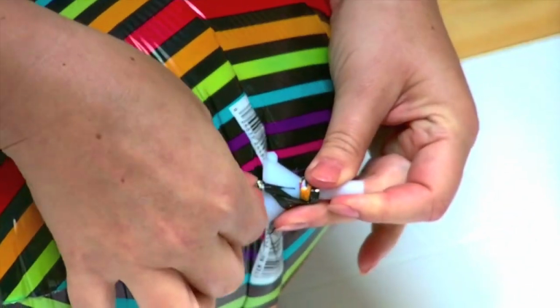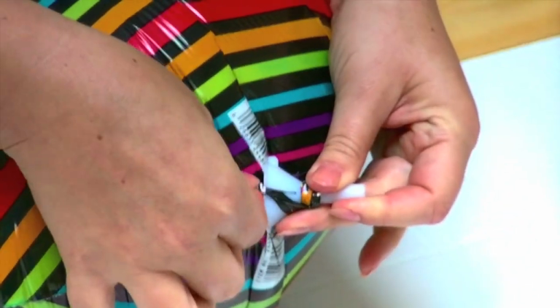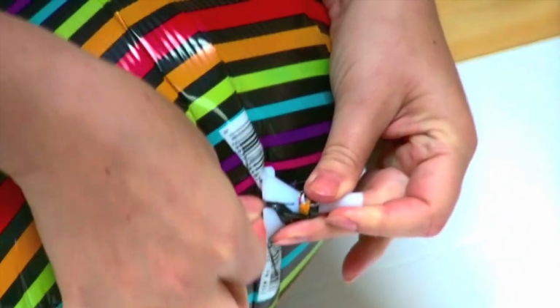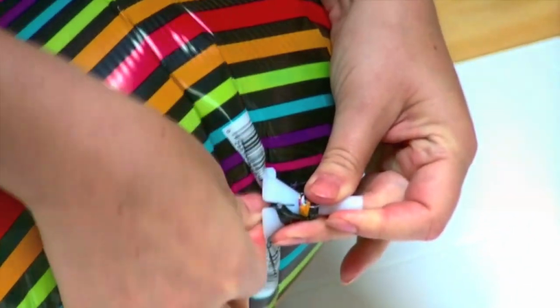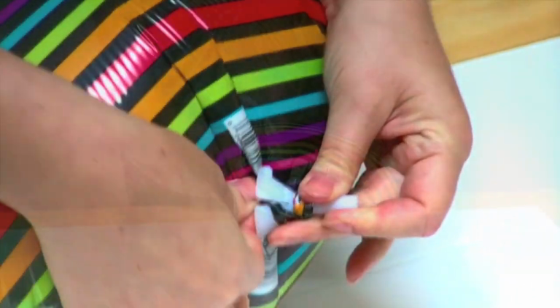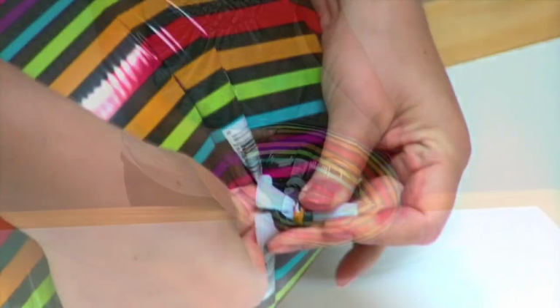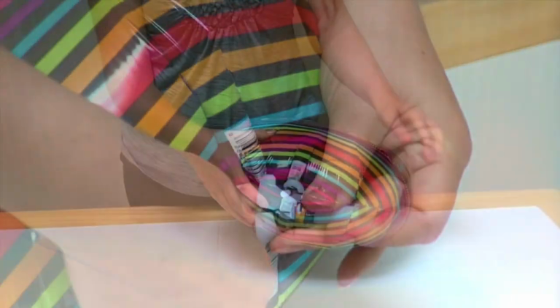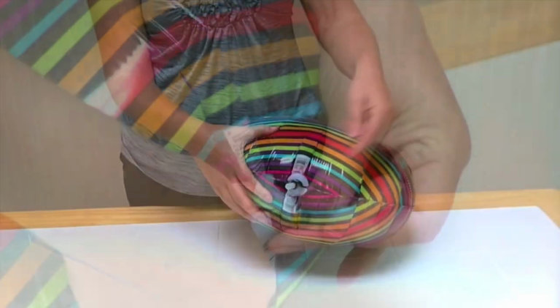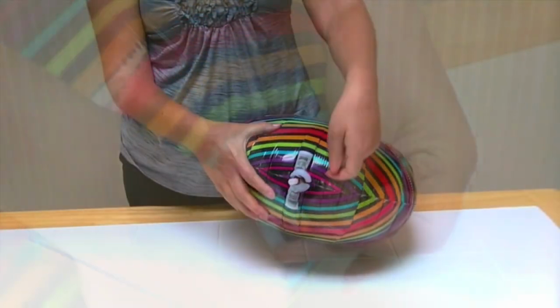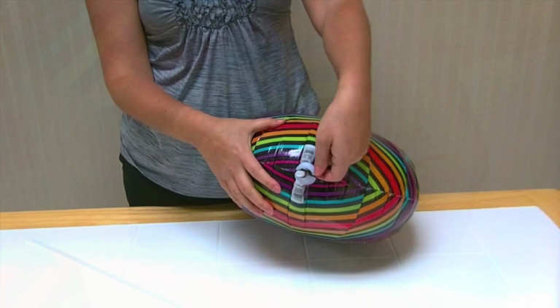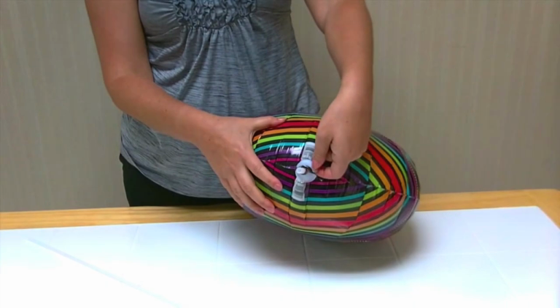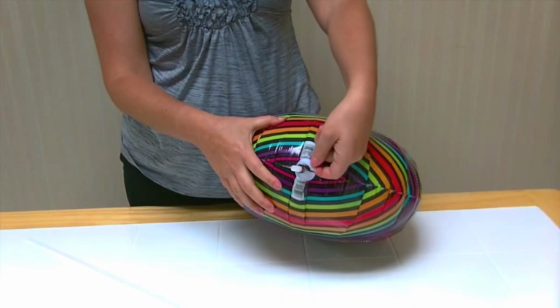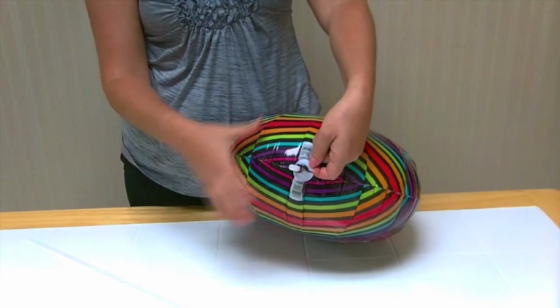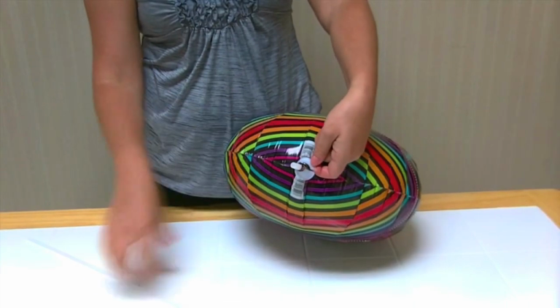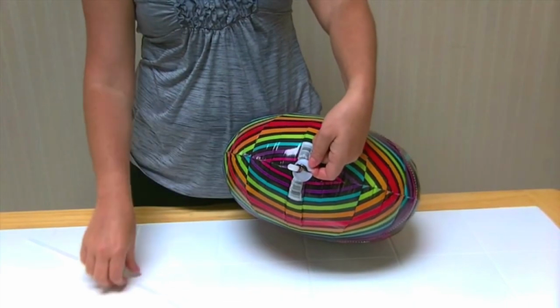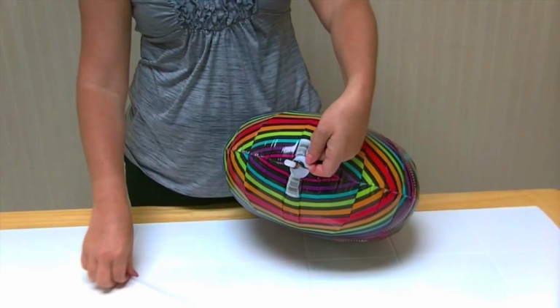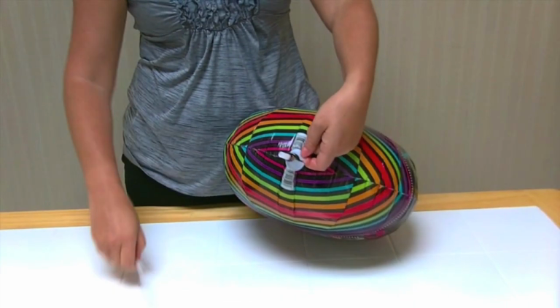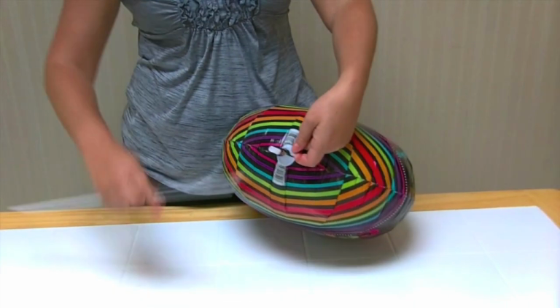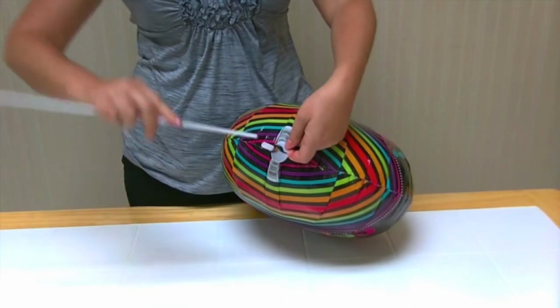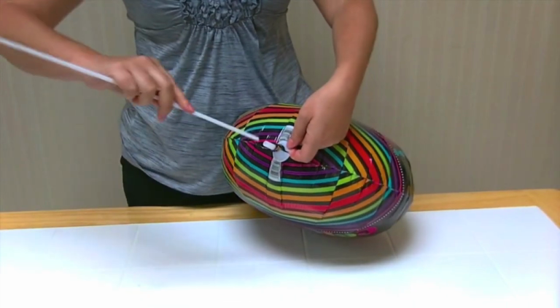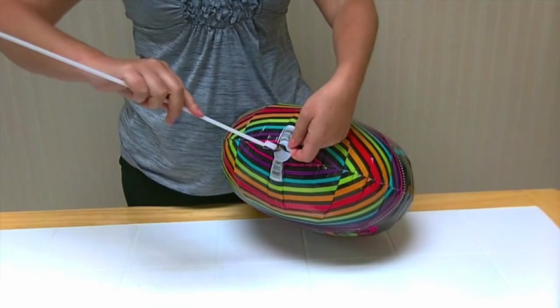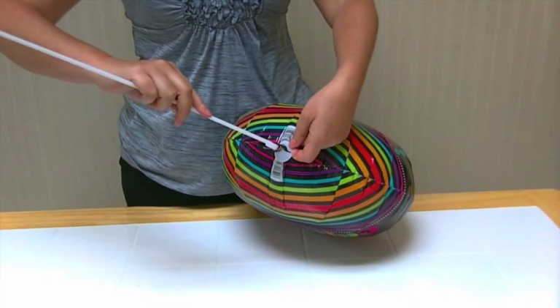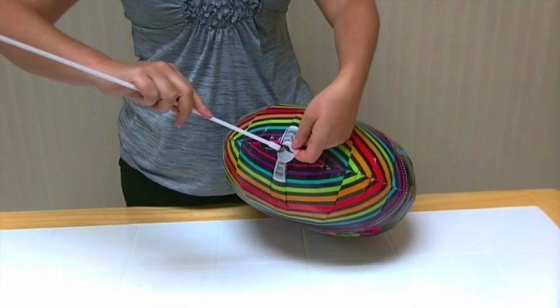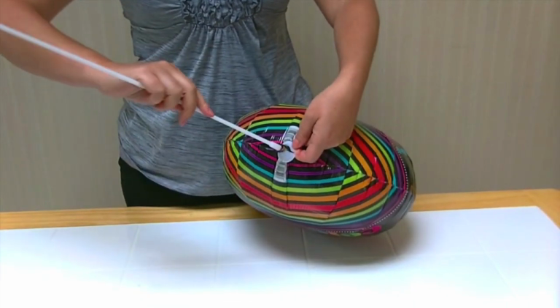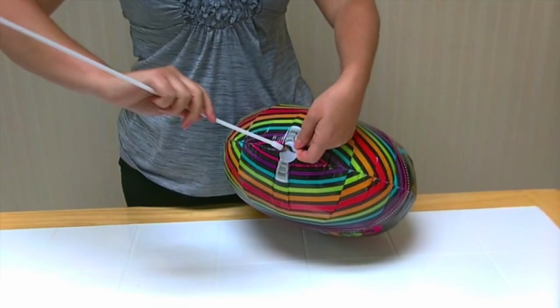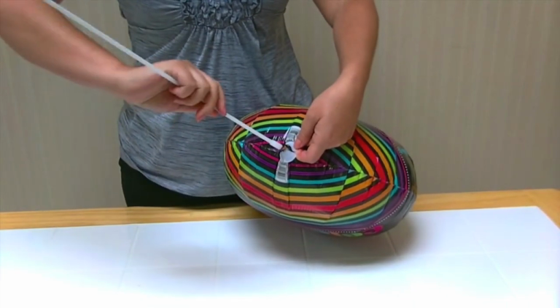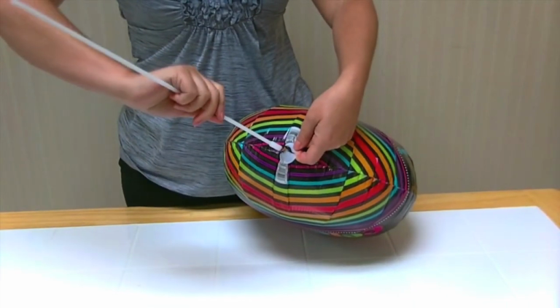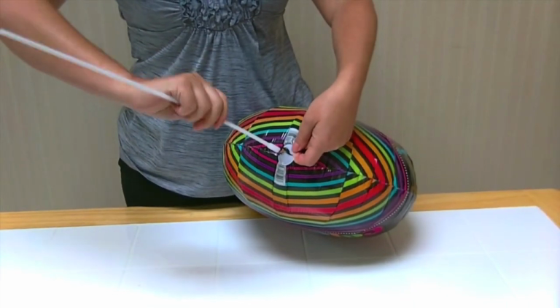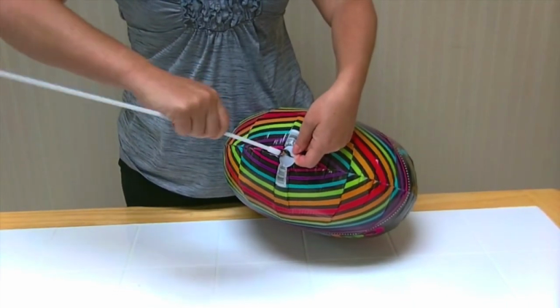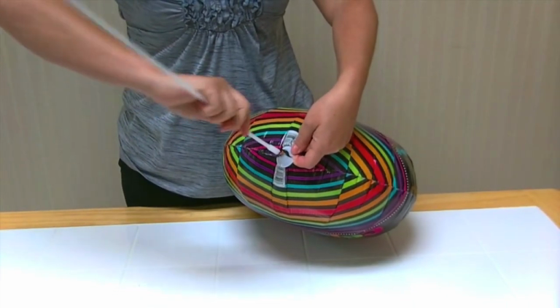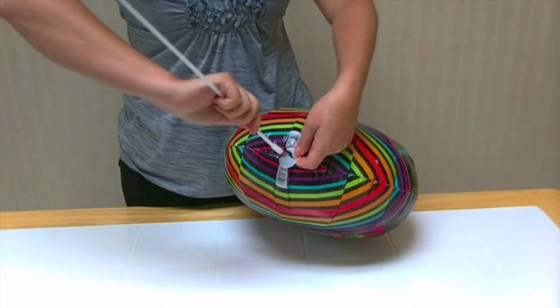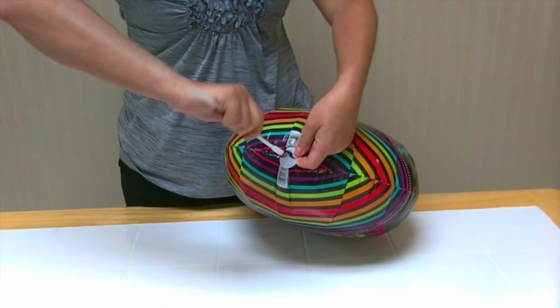Place your finger firmly beneath the cup as shown, then insert the stick into the cup and twist to tighten.